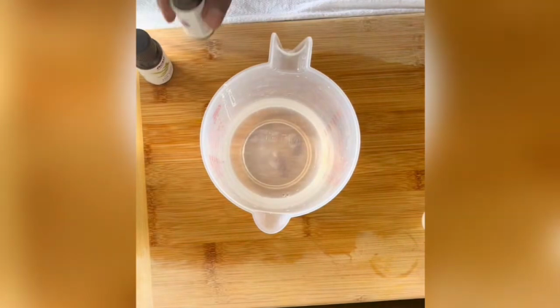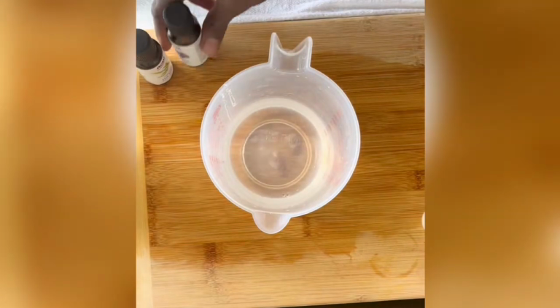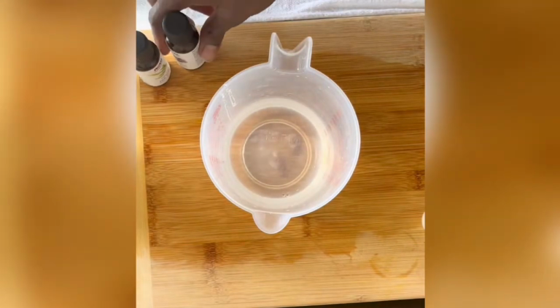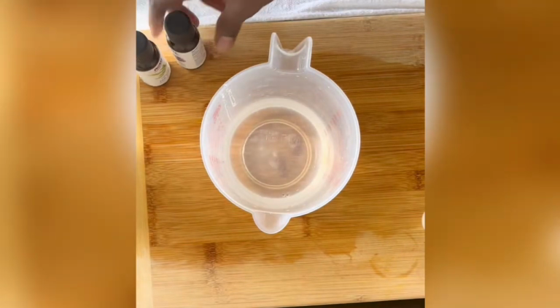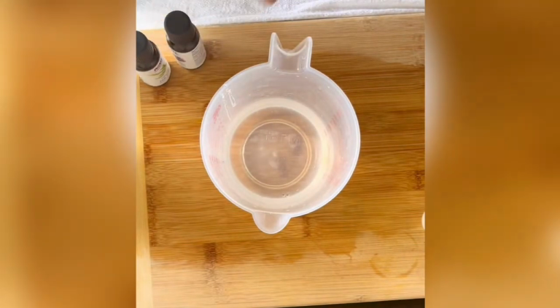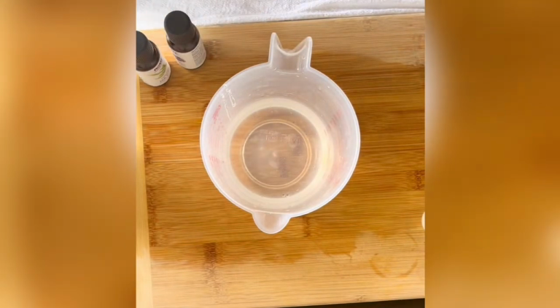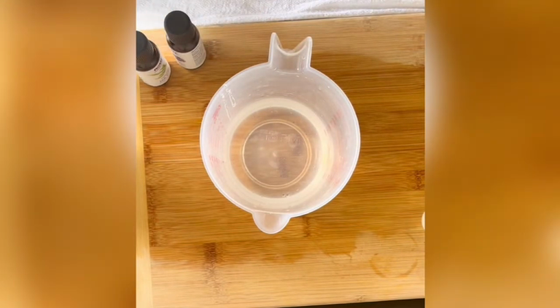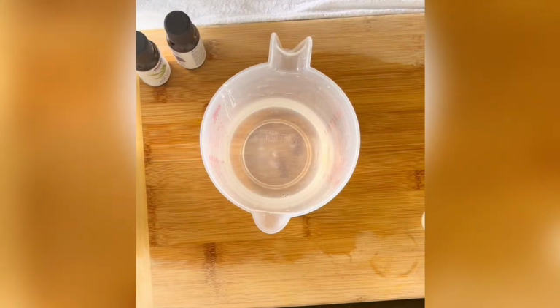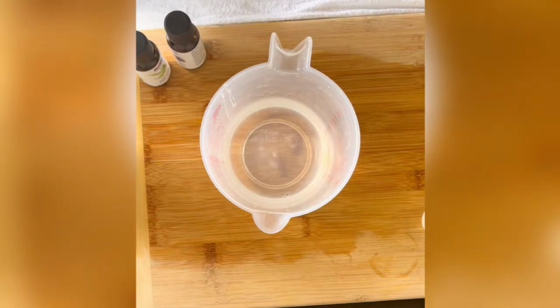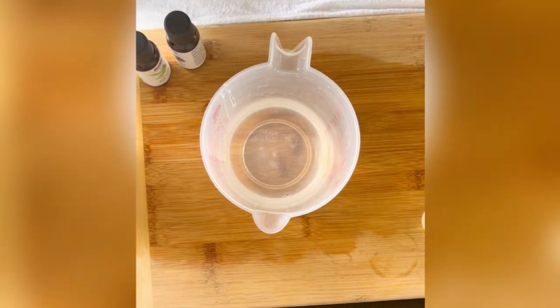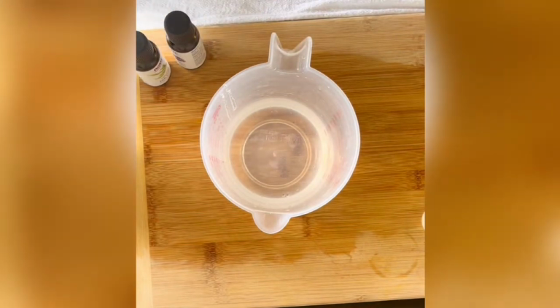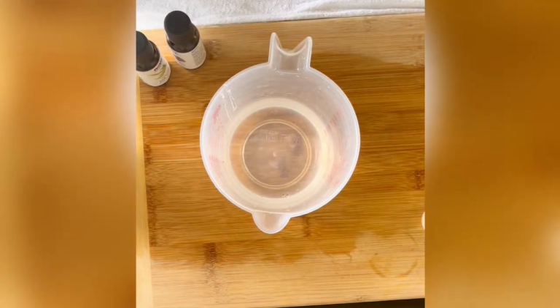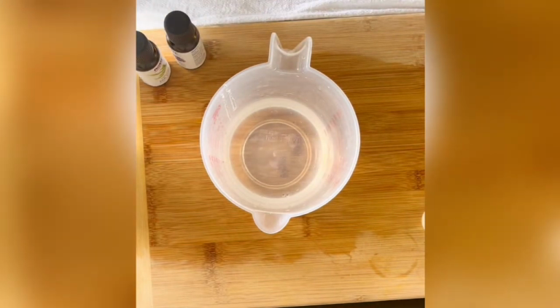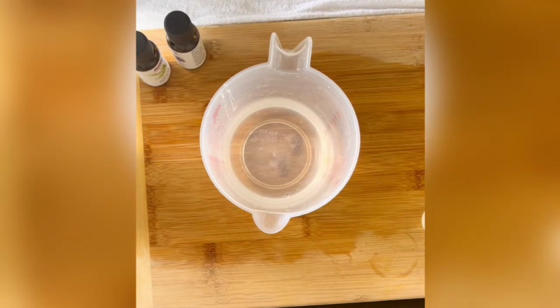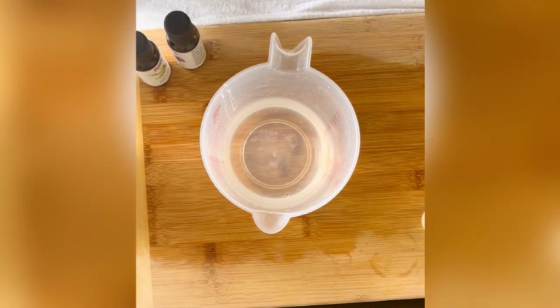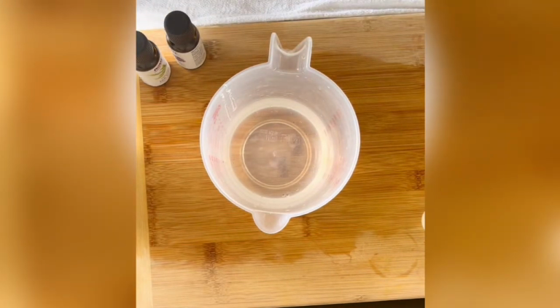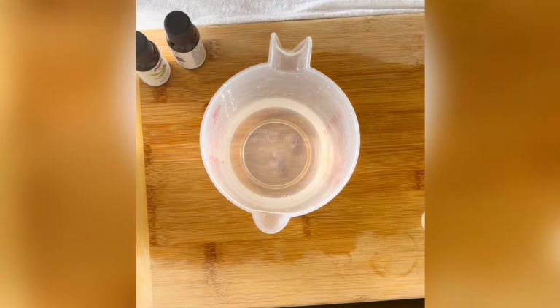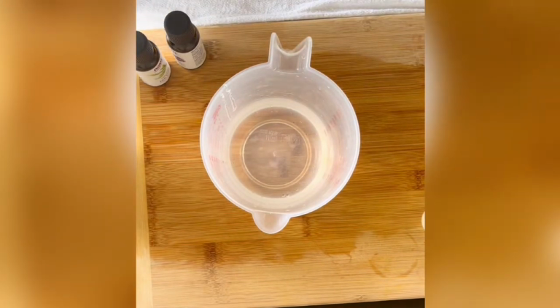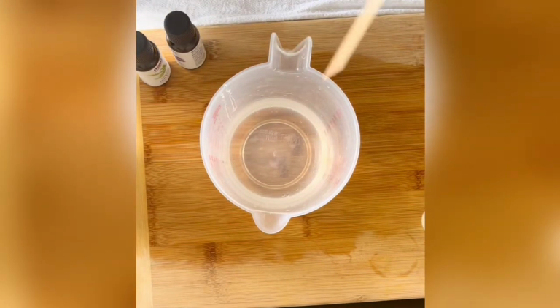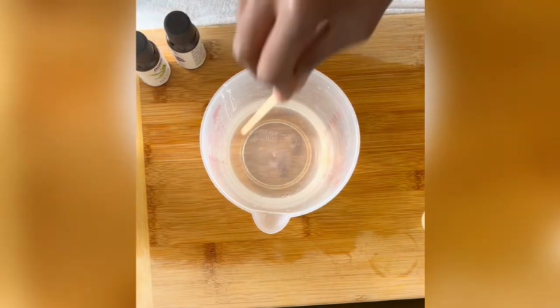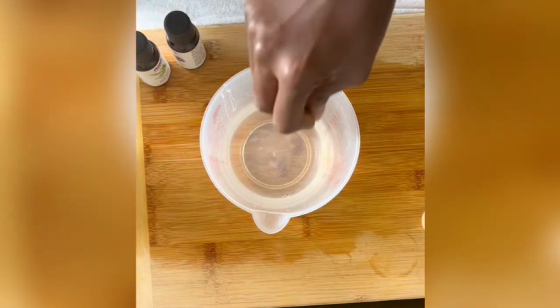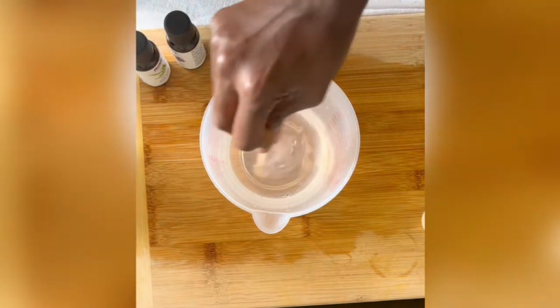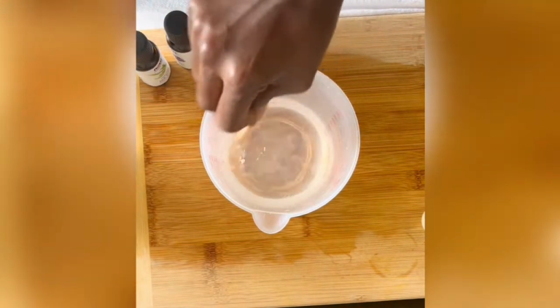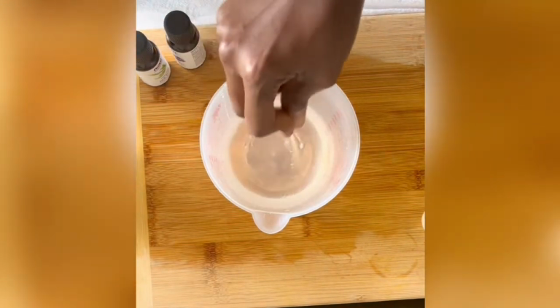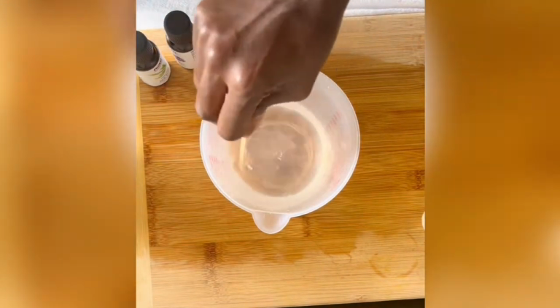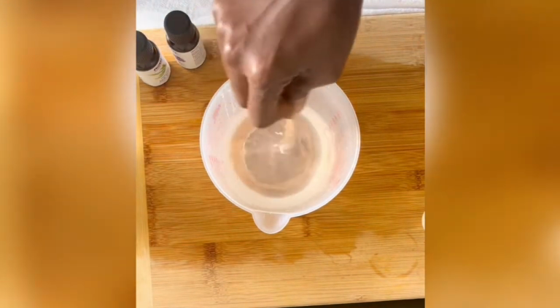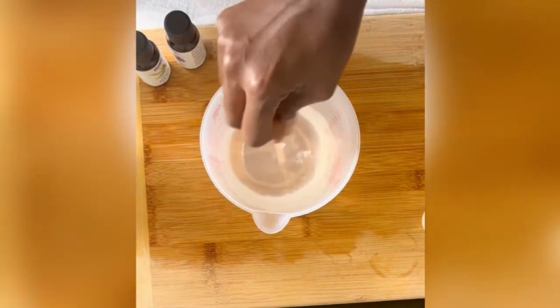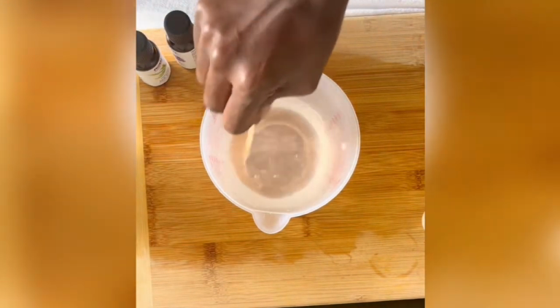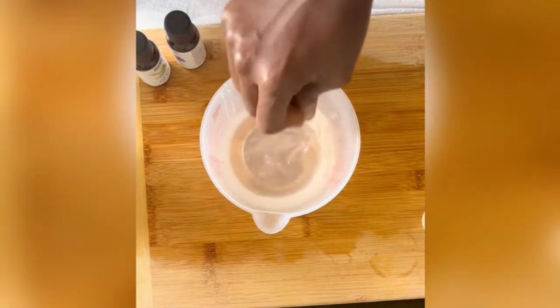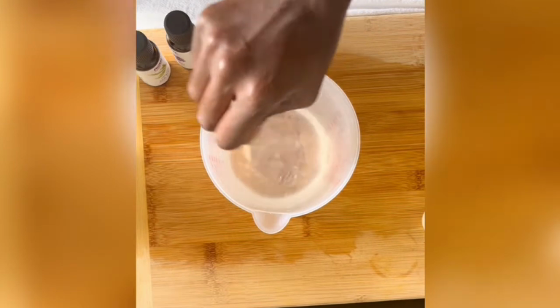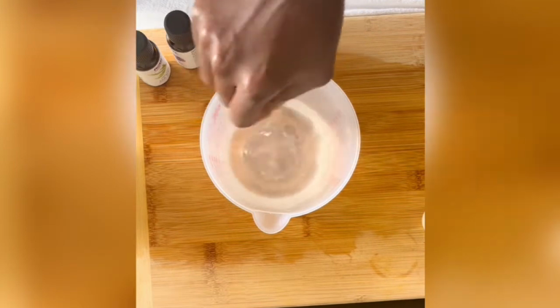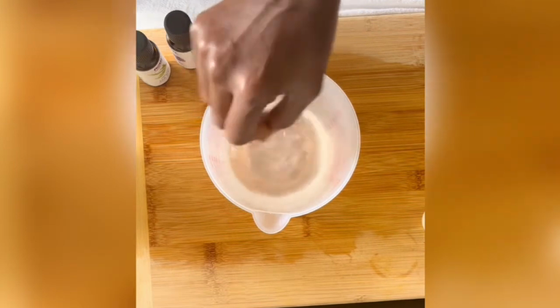Now once everything is in this container, I just go ahead and stir it all together.